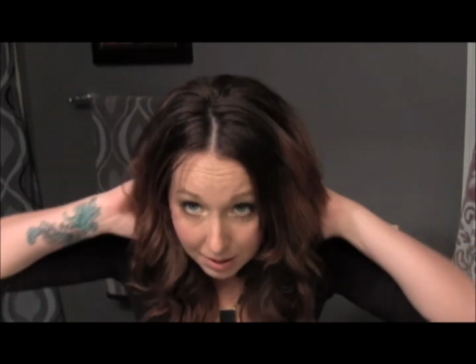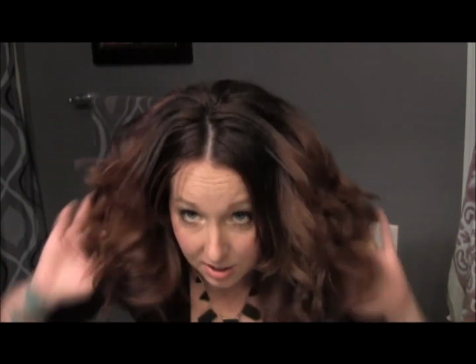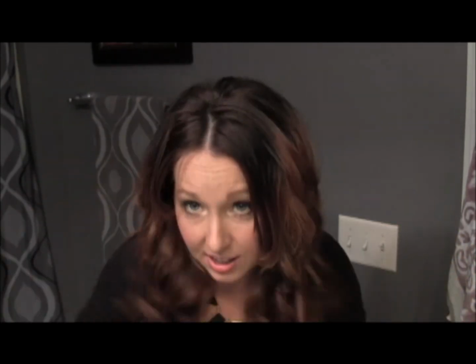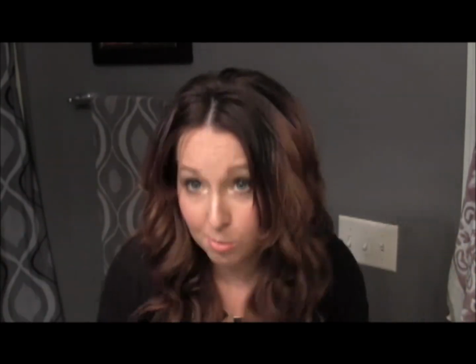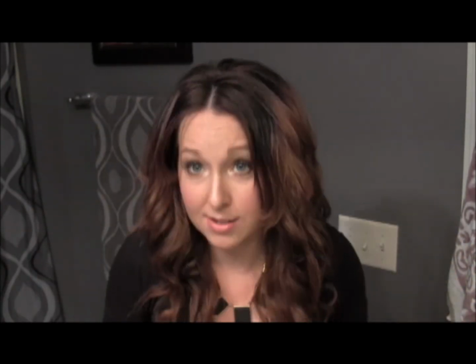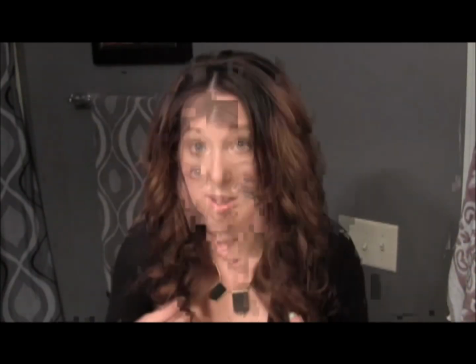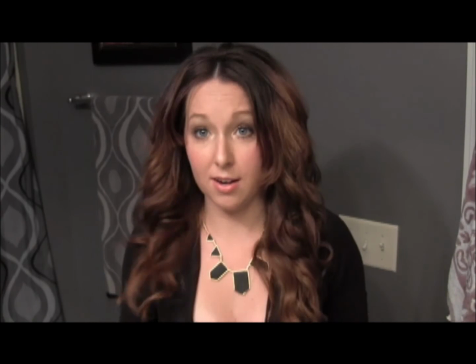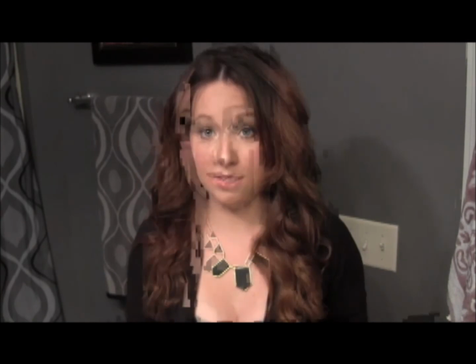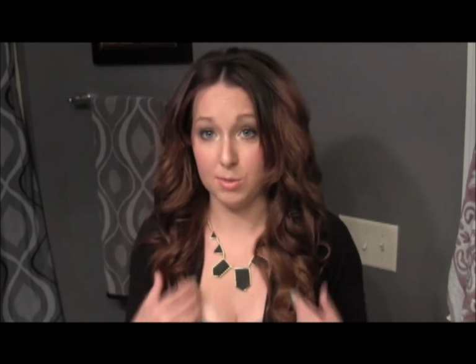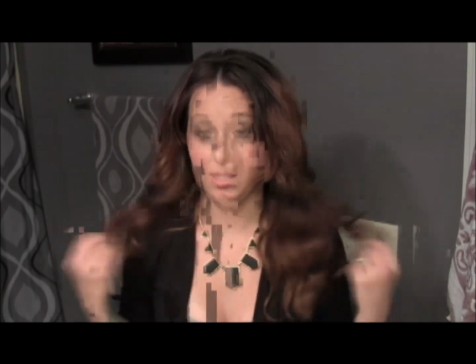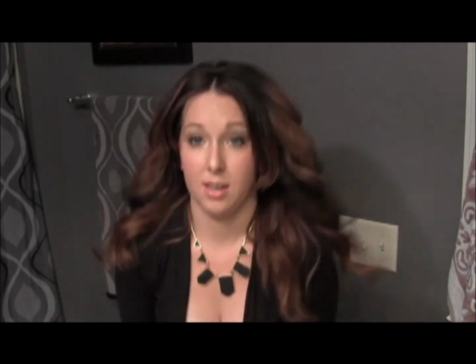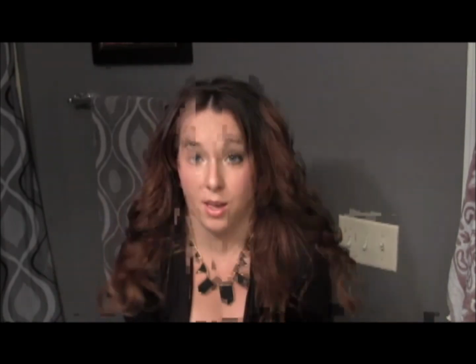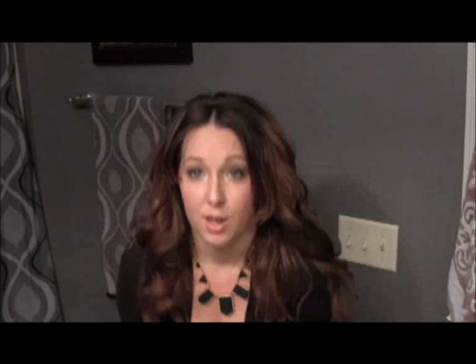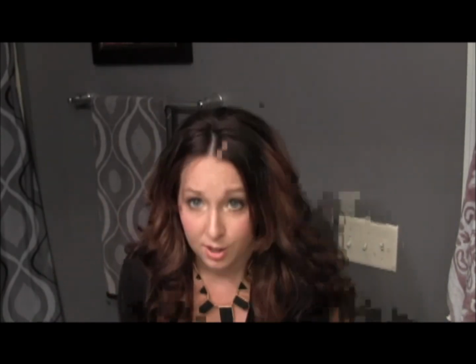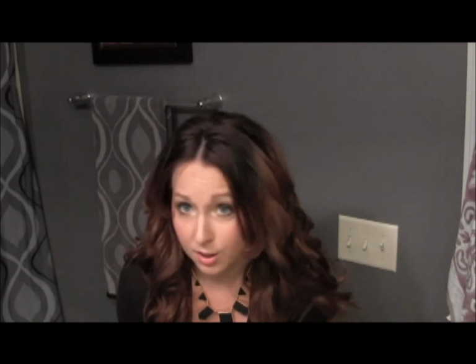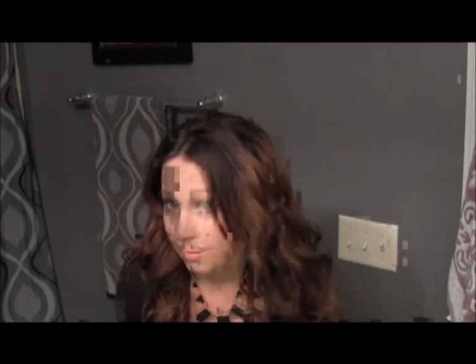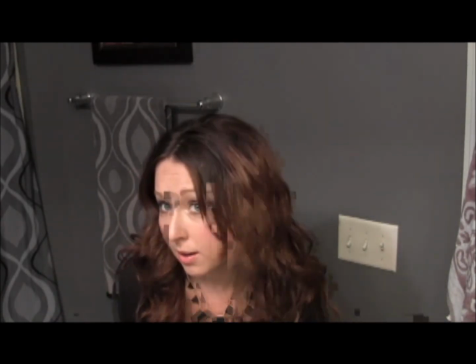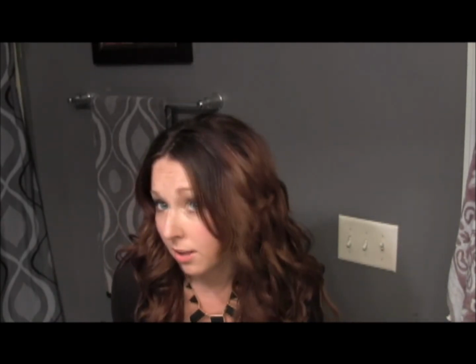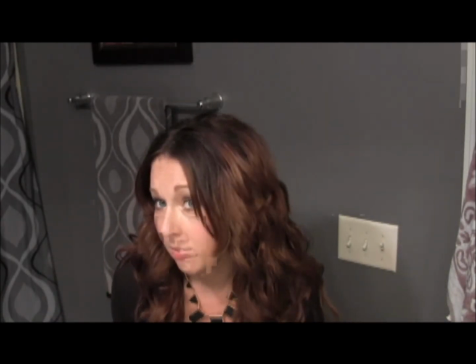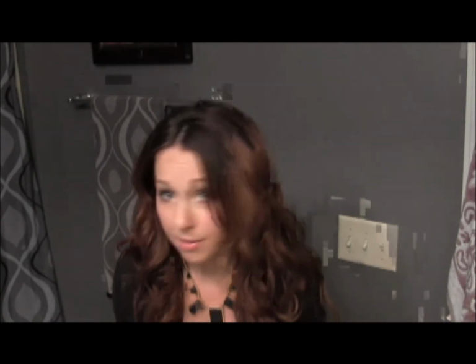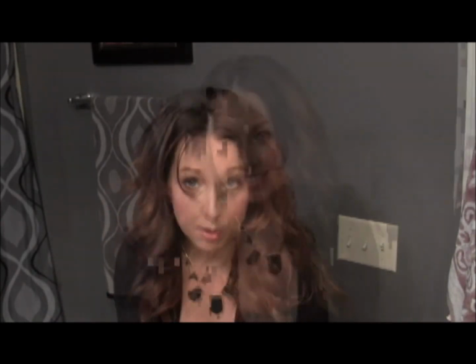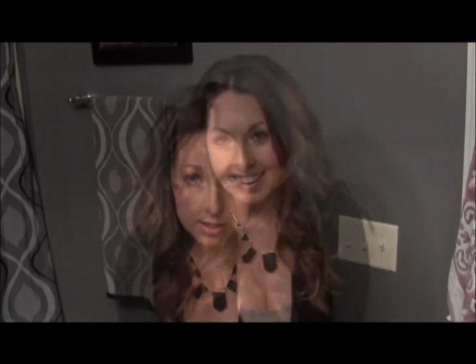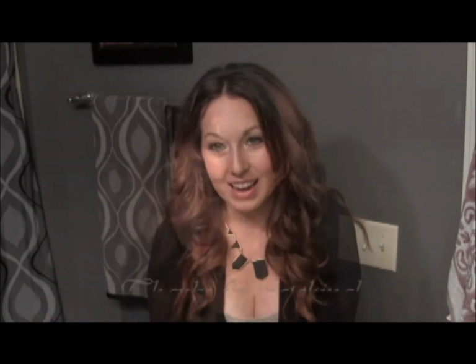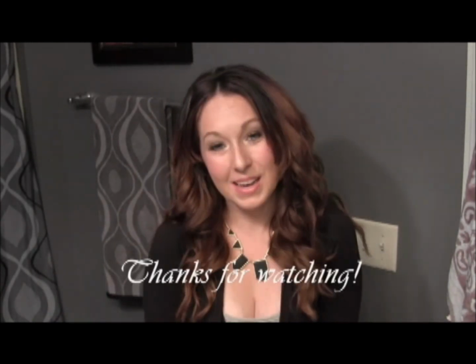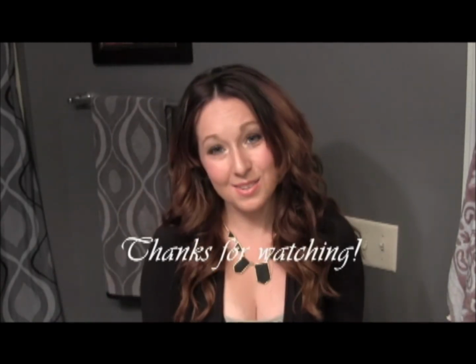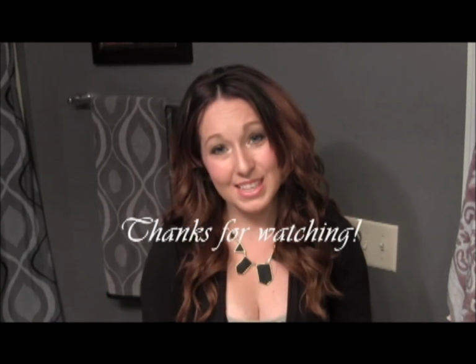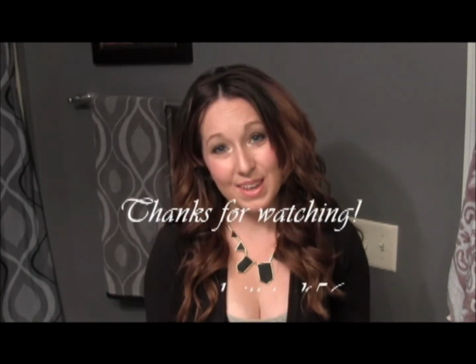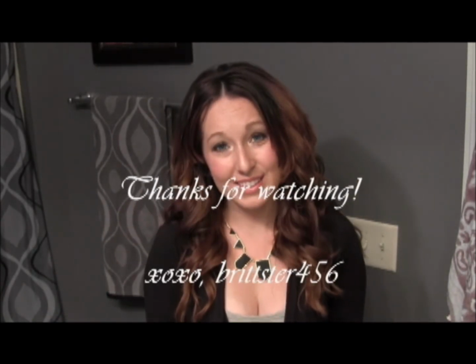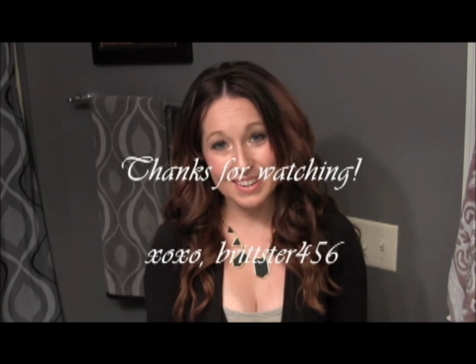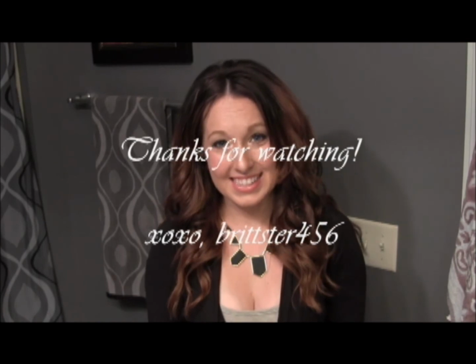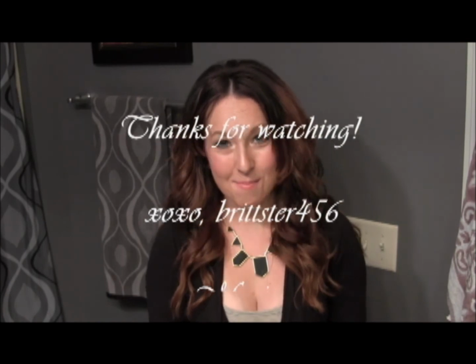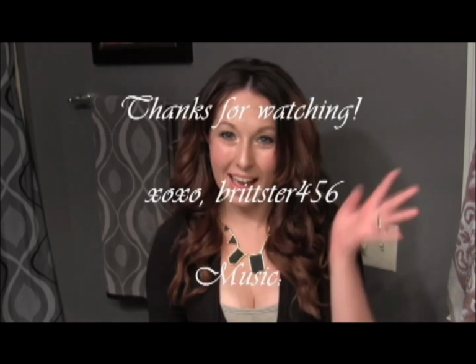That's how she wears it a lot of the time - it's just curly but very full. I hope you guys enjoyed this video, and I'll see you next time. Bye!